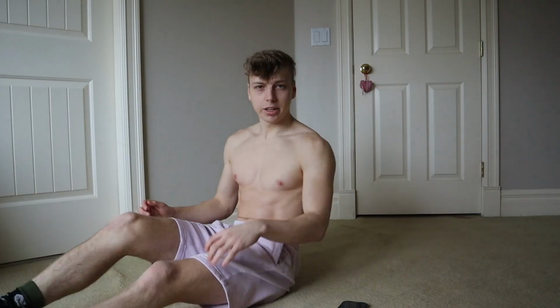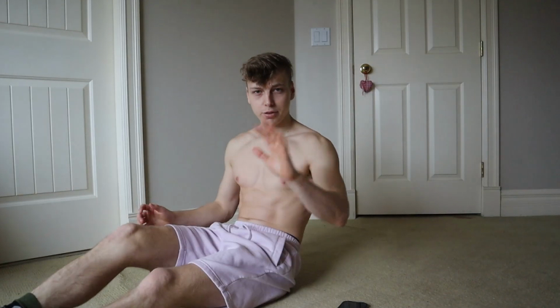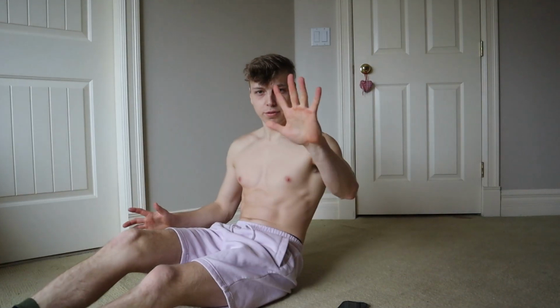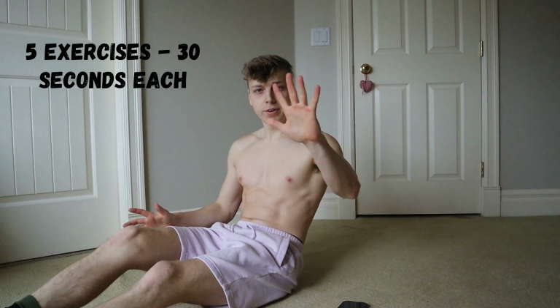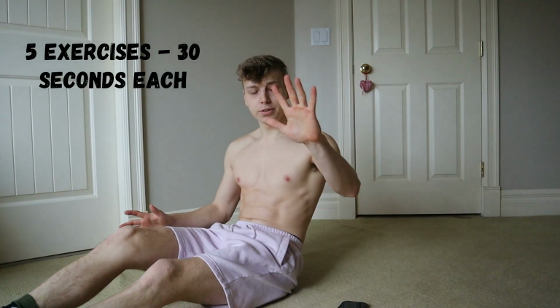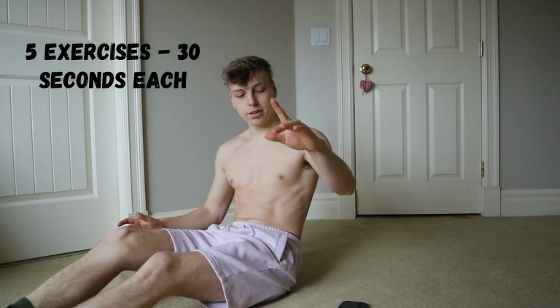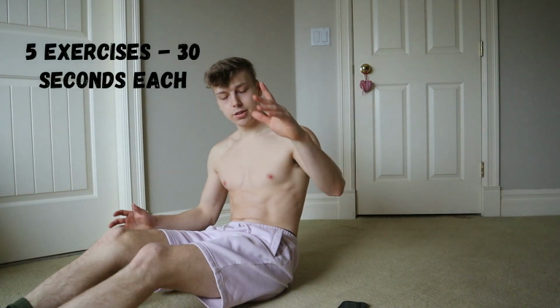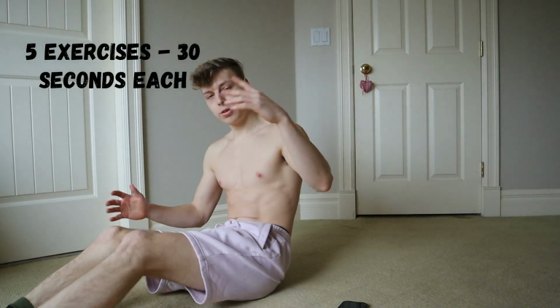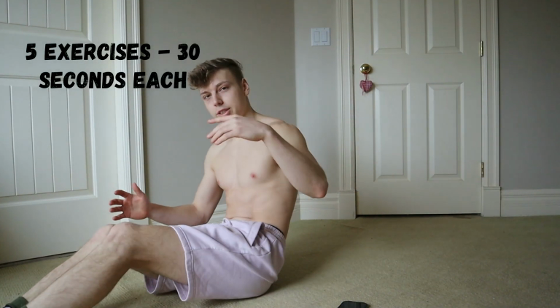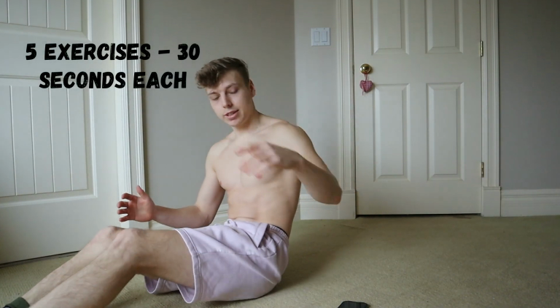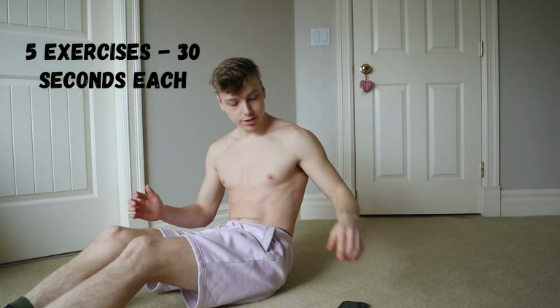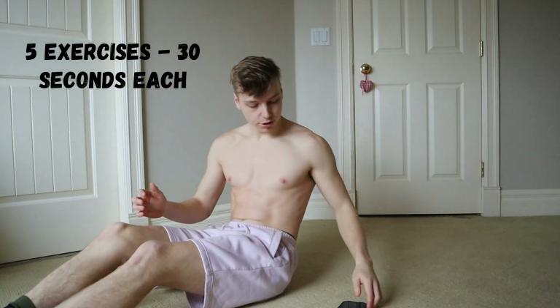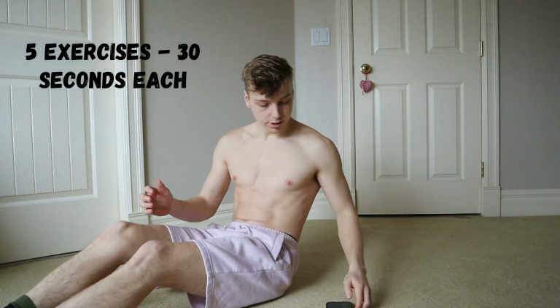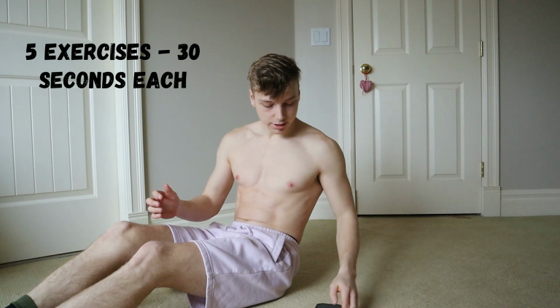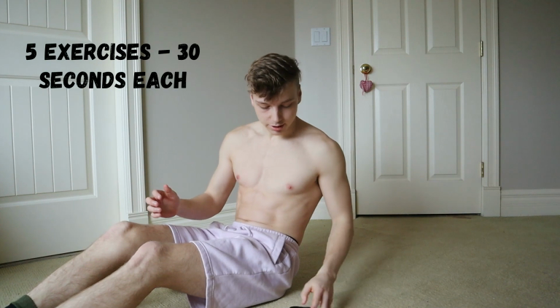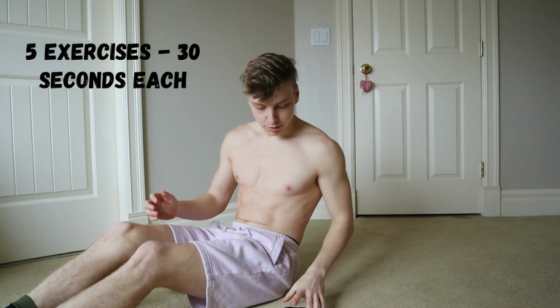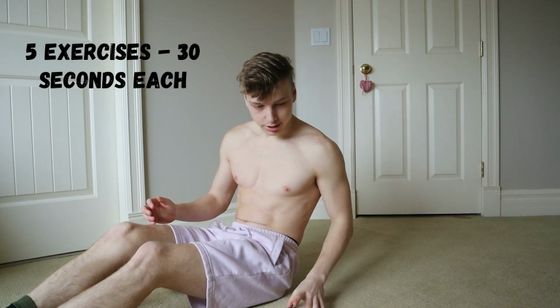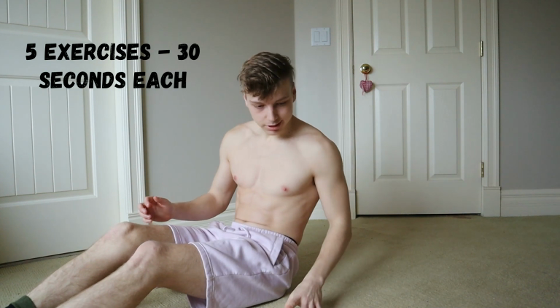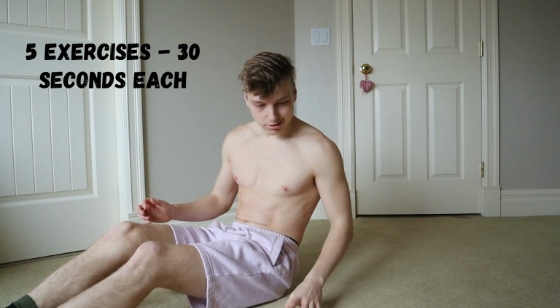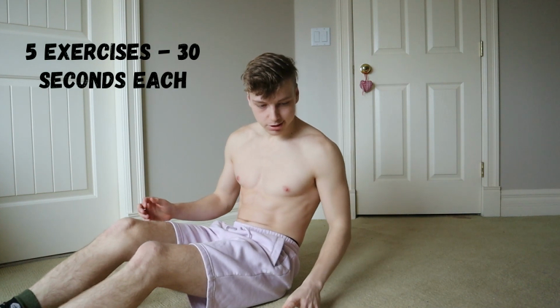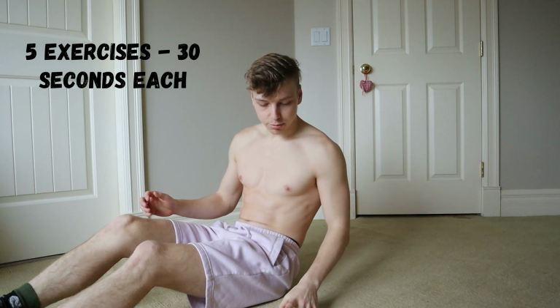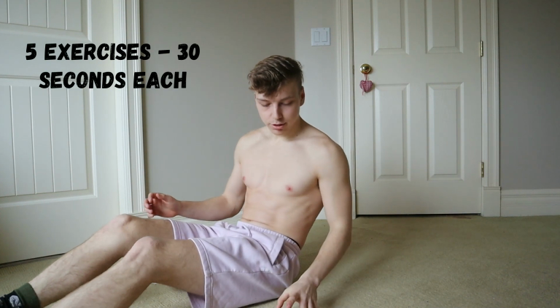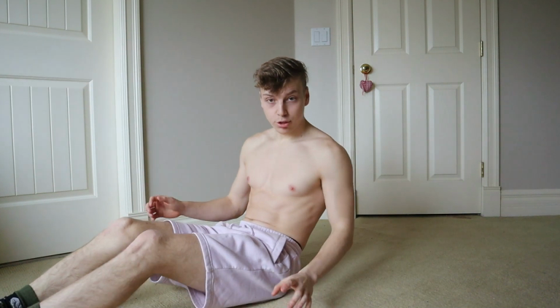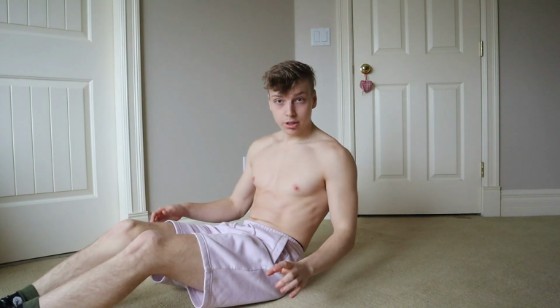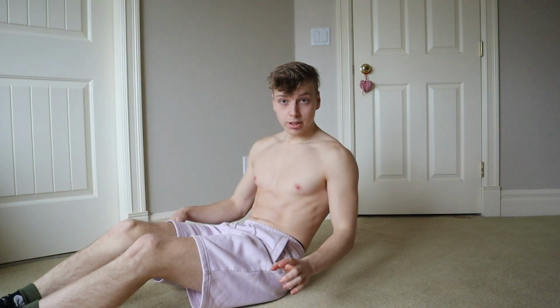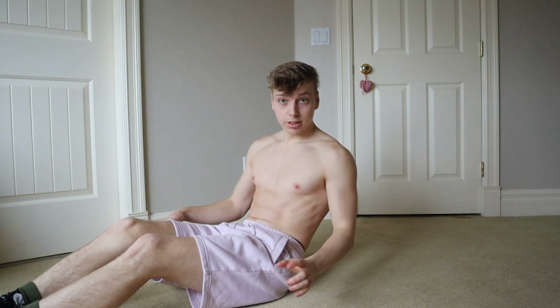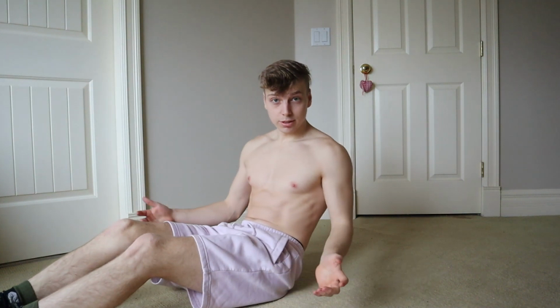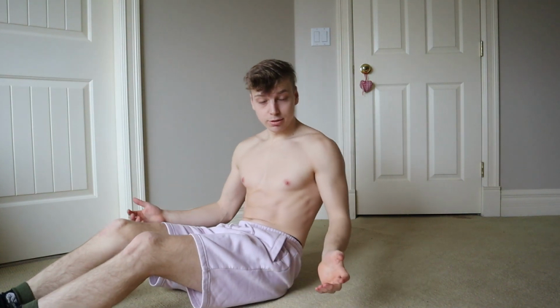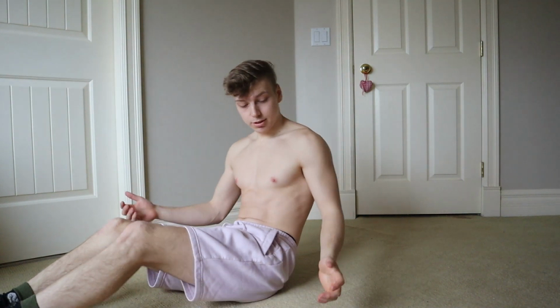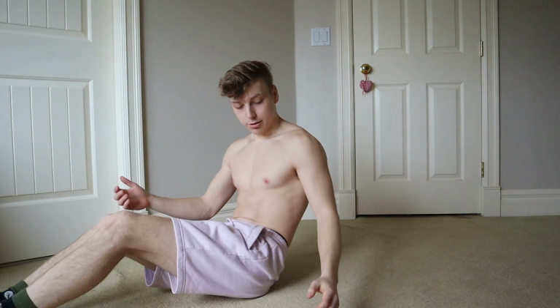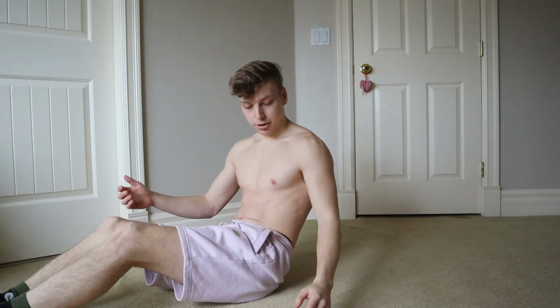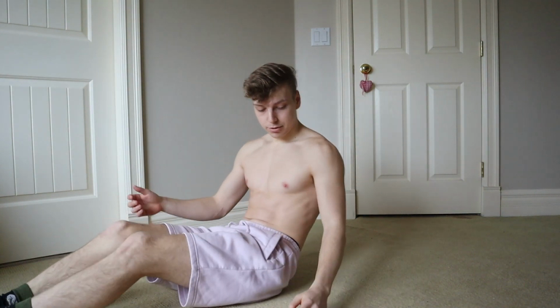Okay, so there's five exercises, 30 seconds each. I have my stopwatch. So here we go.